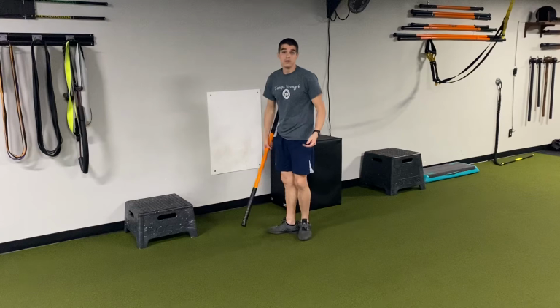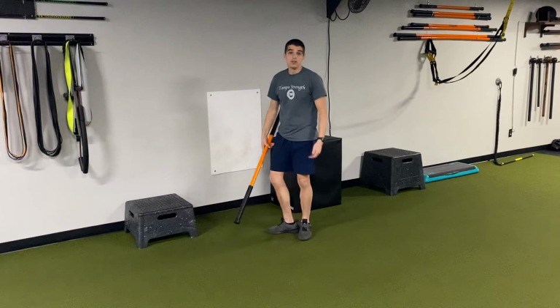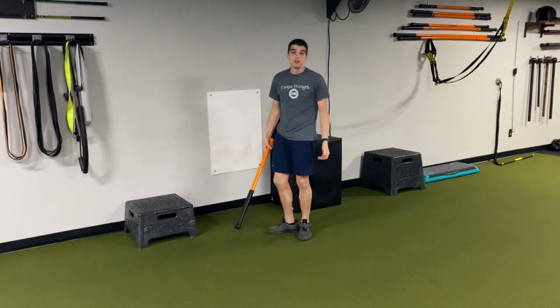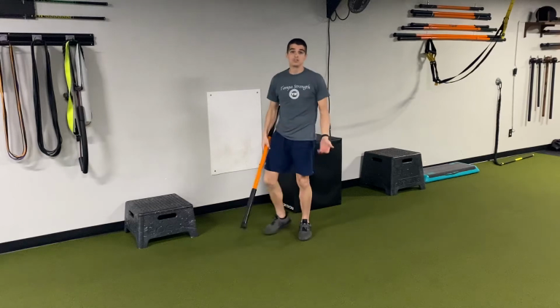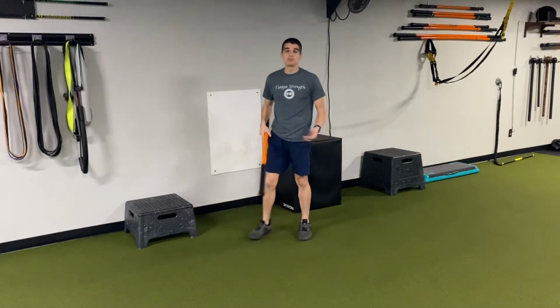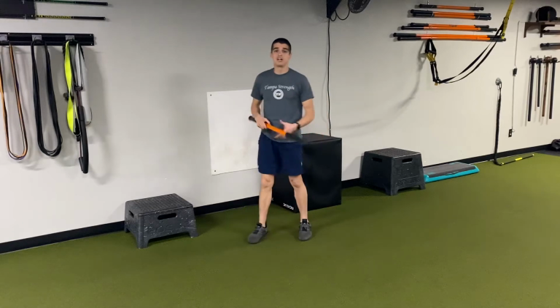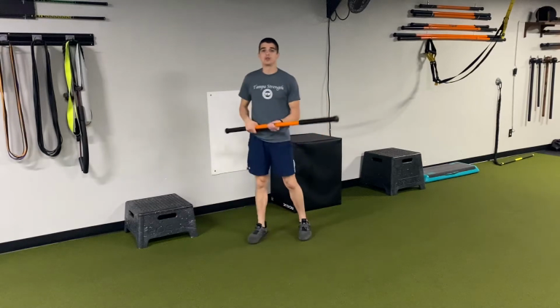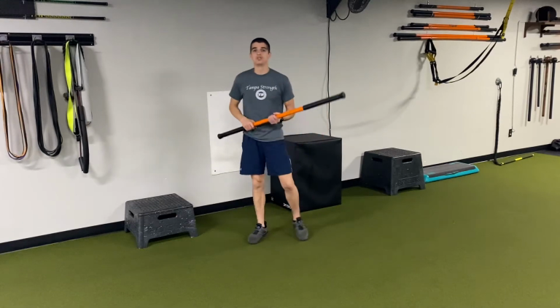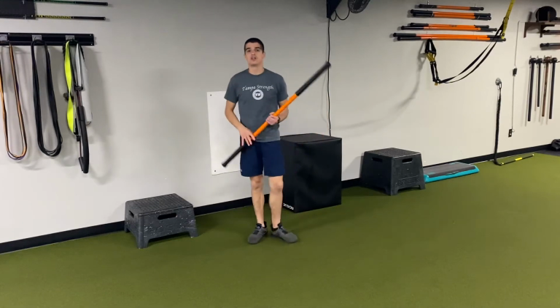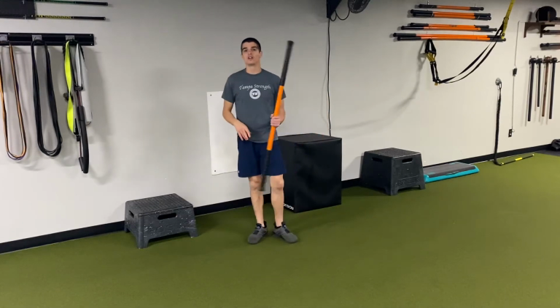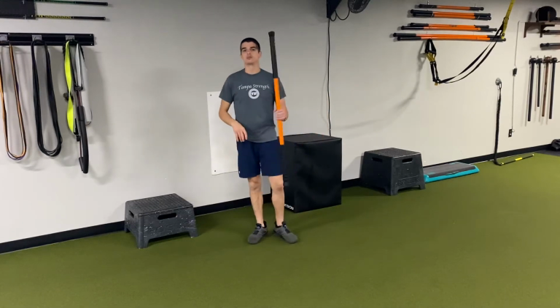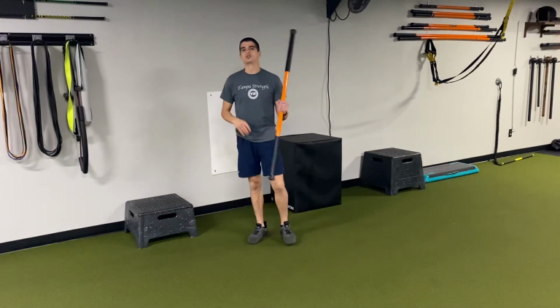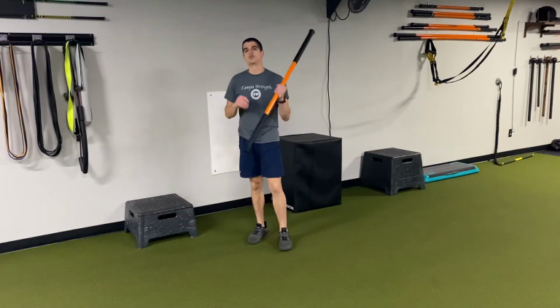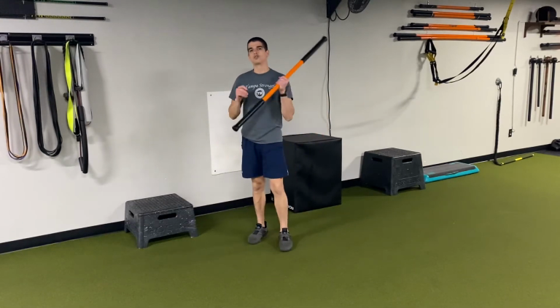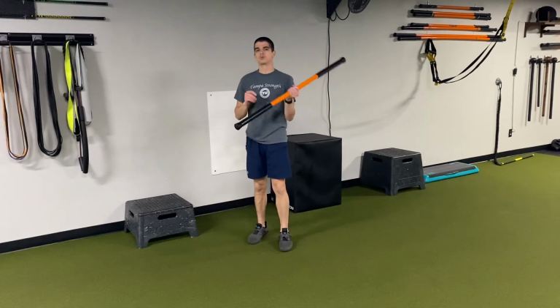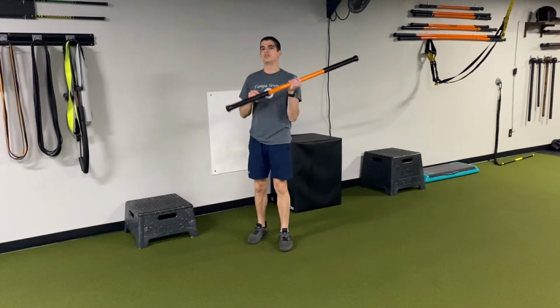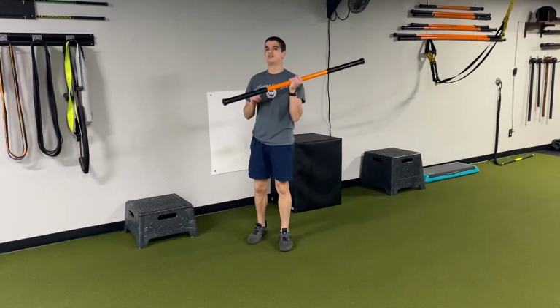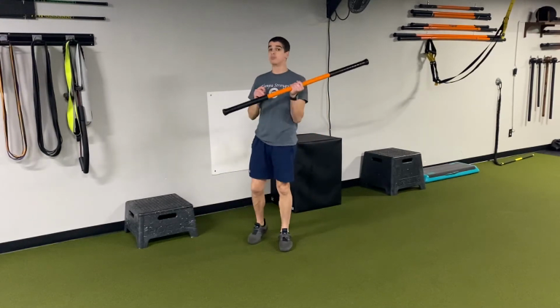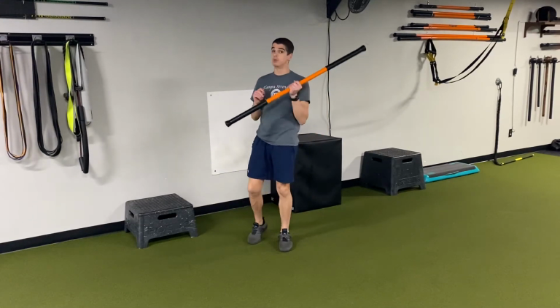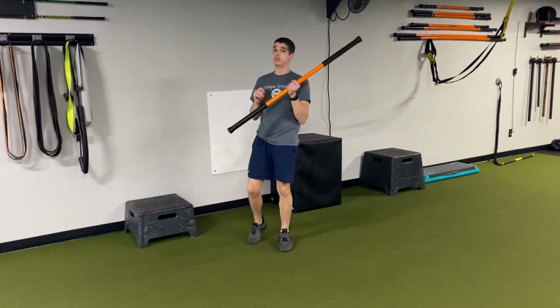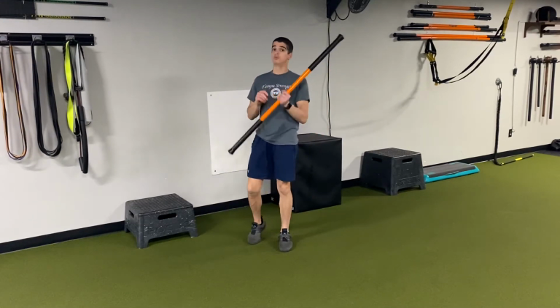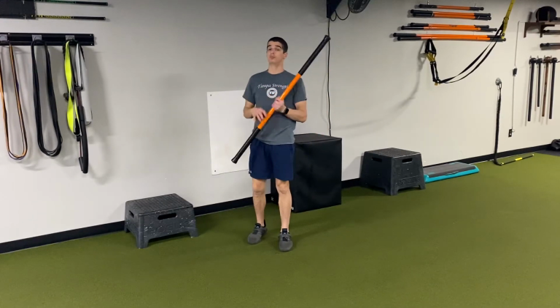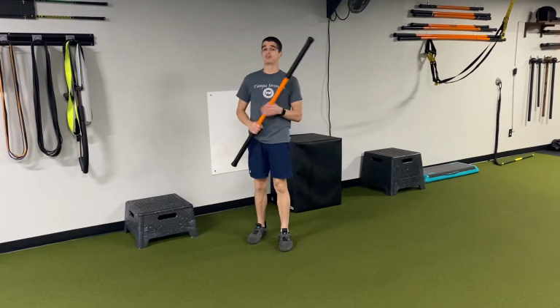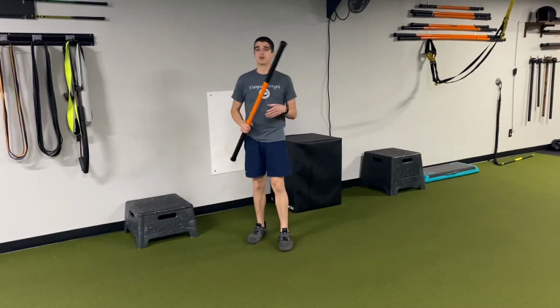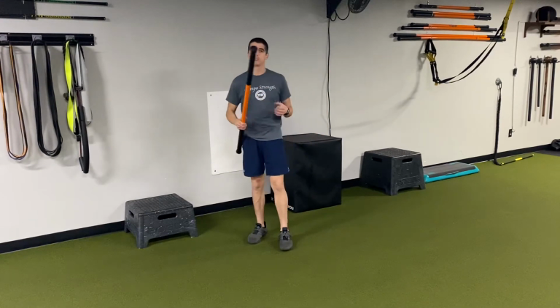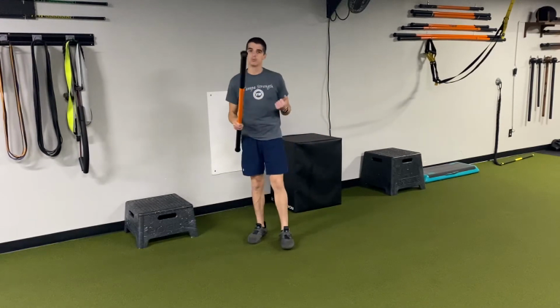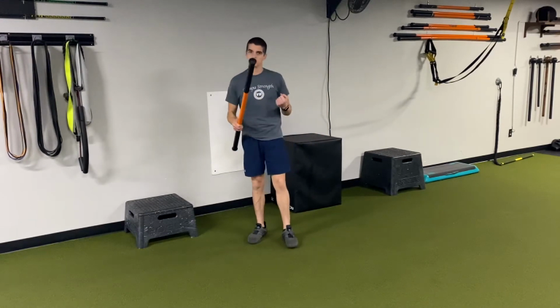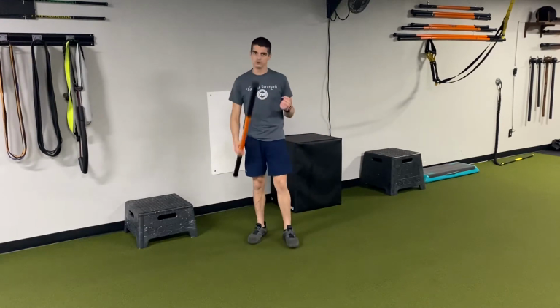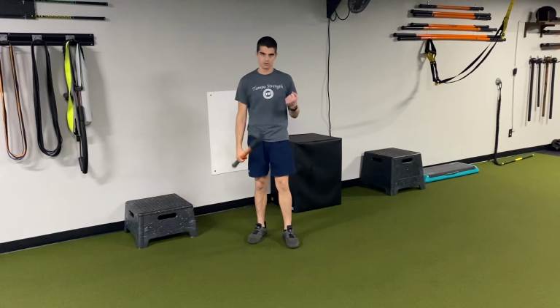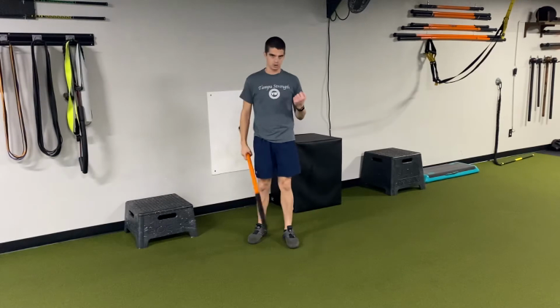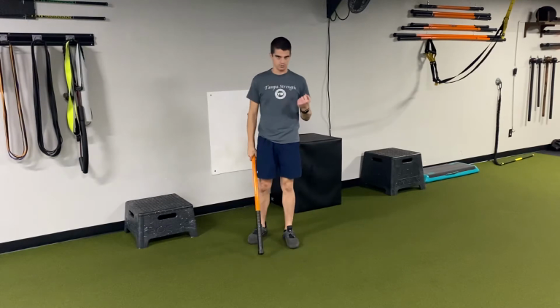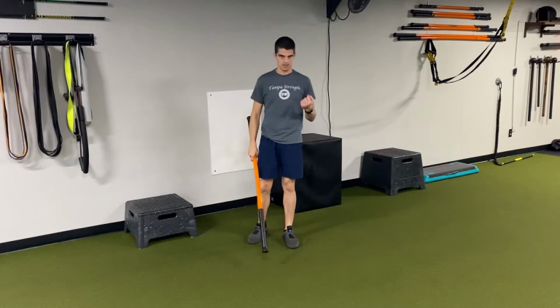What's up guys? Coach Nick here, and I'm going to show you three stick mobility movements that will help improve your golf game.